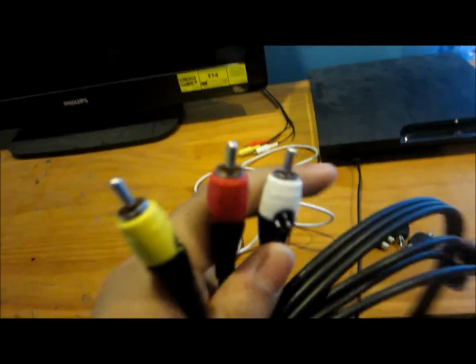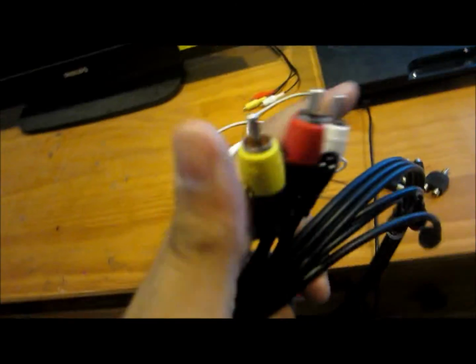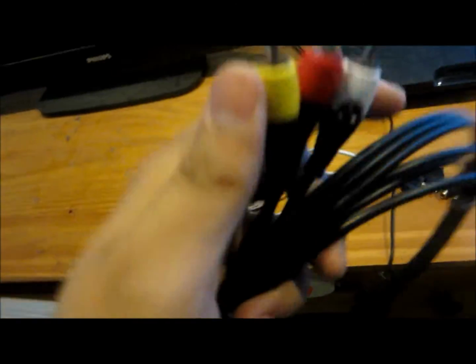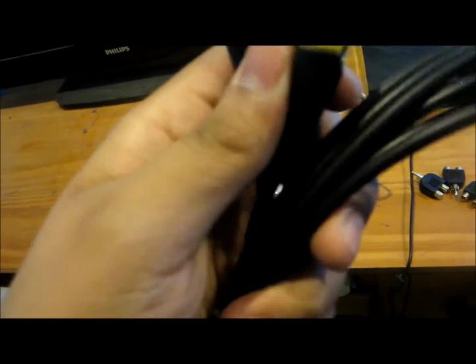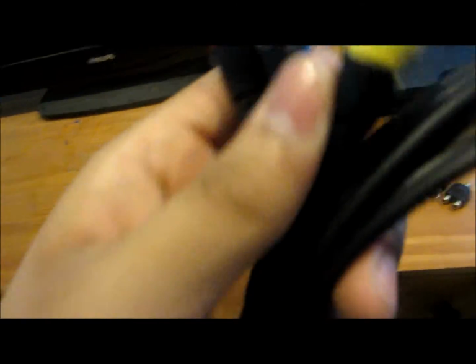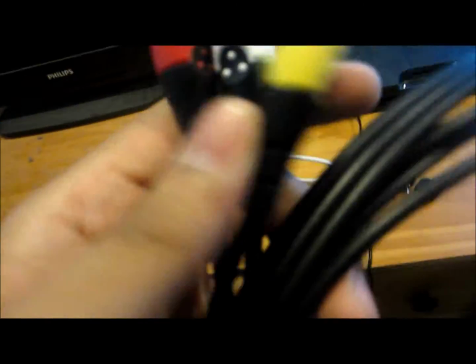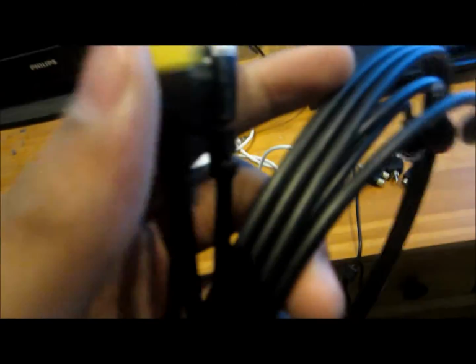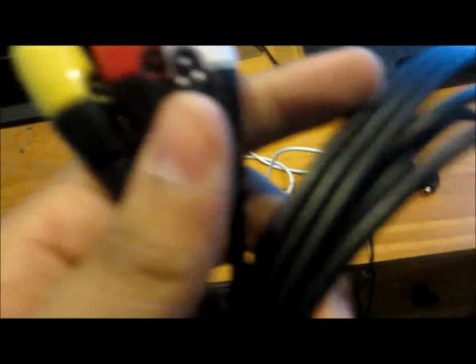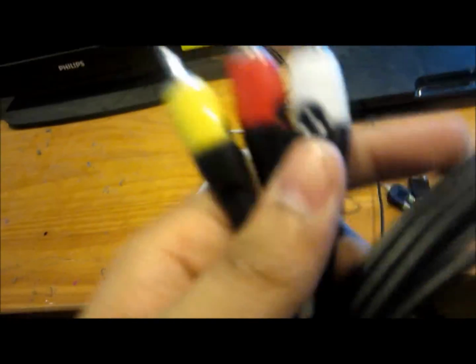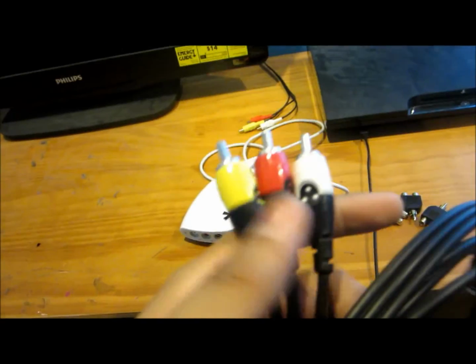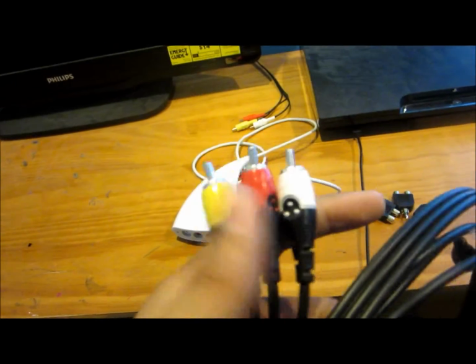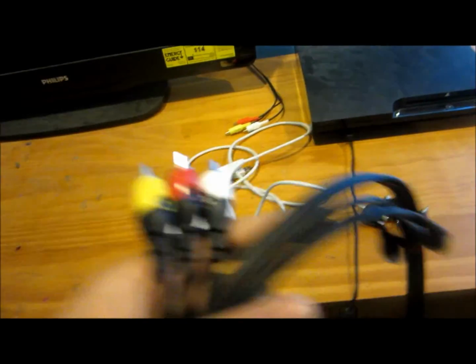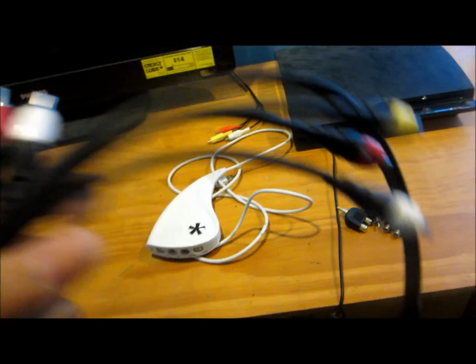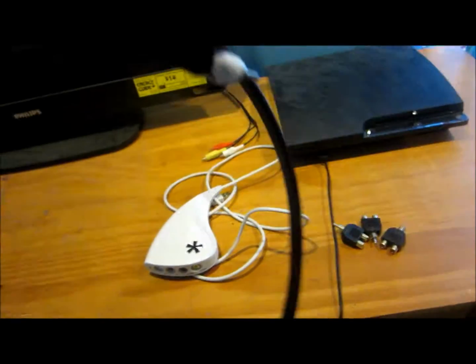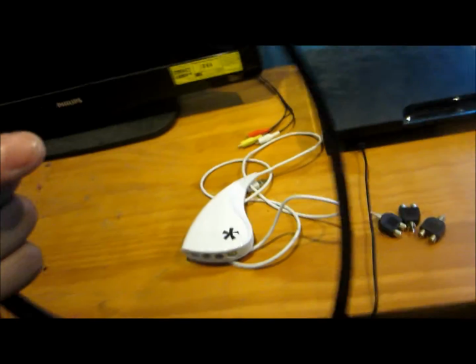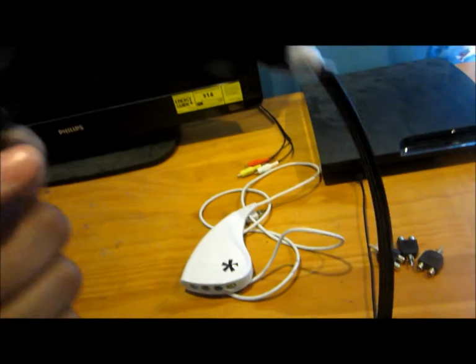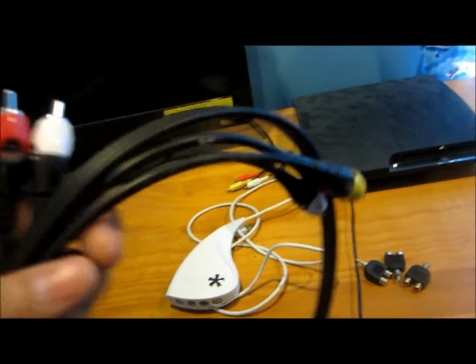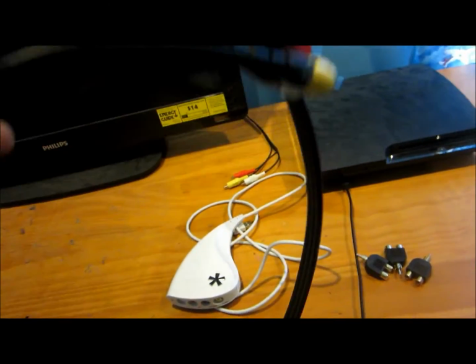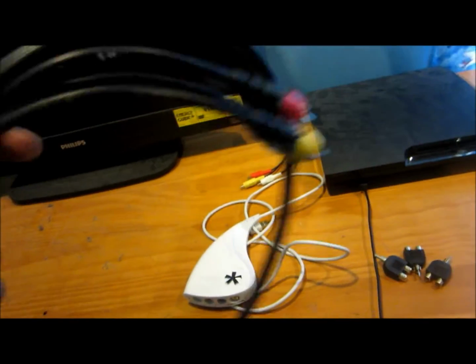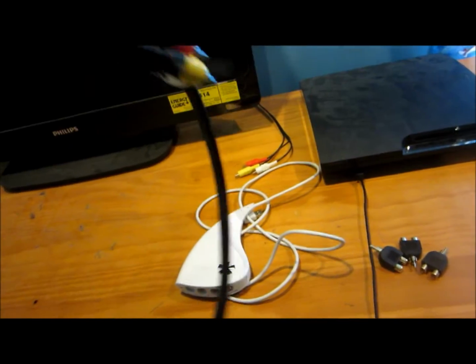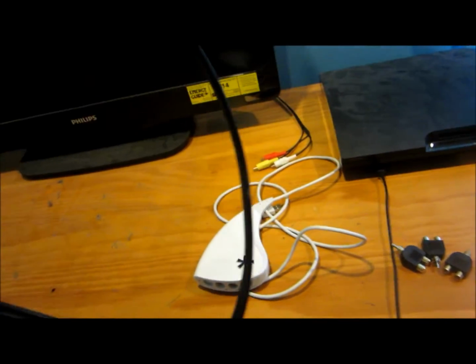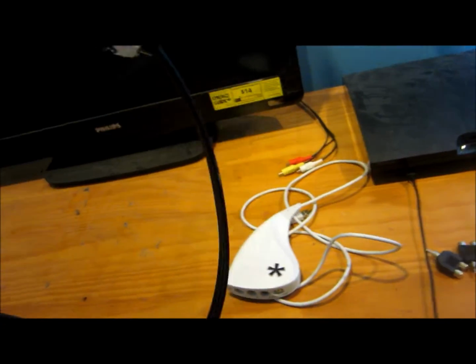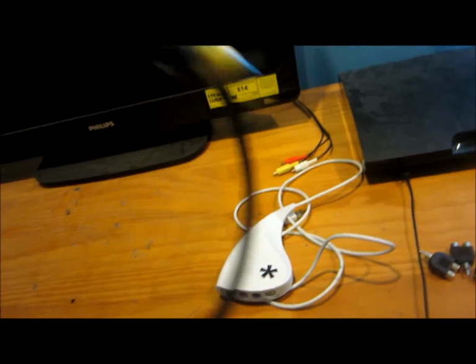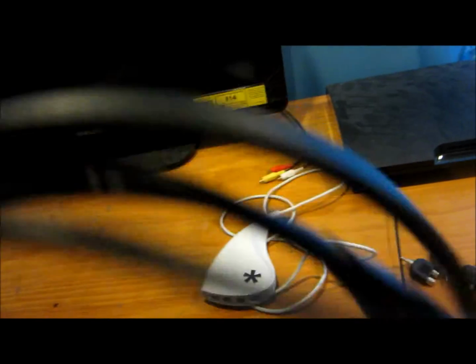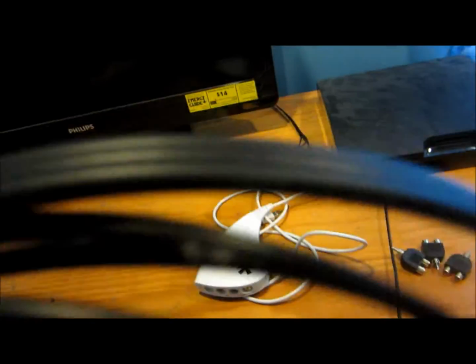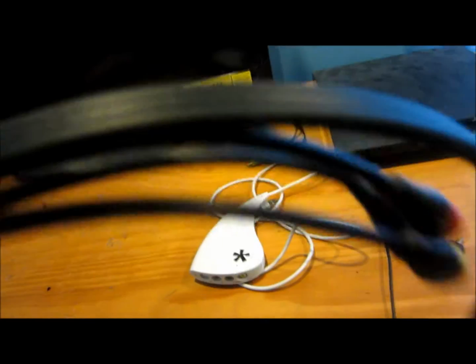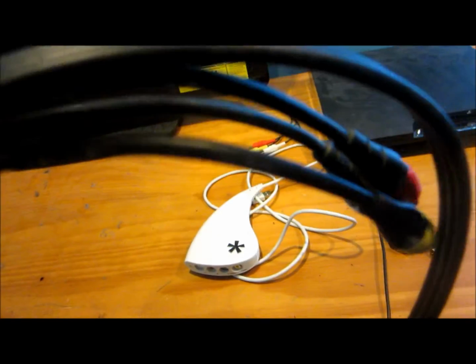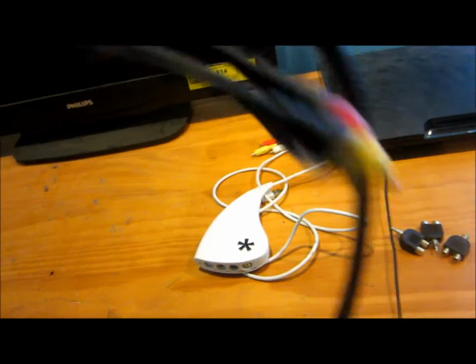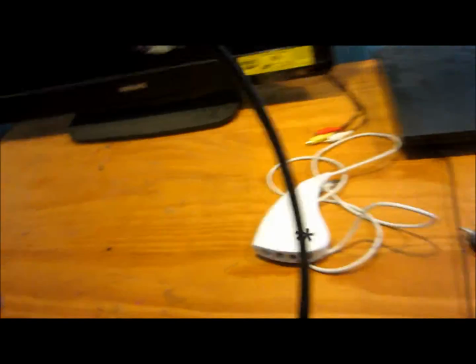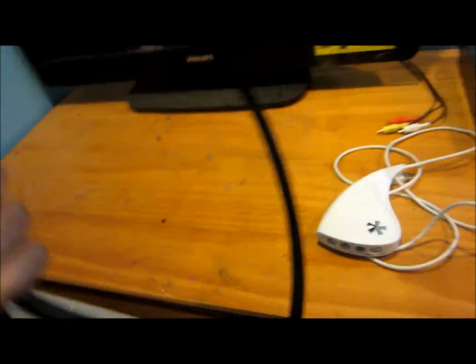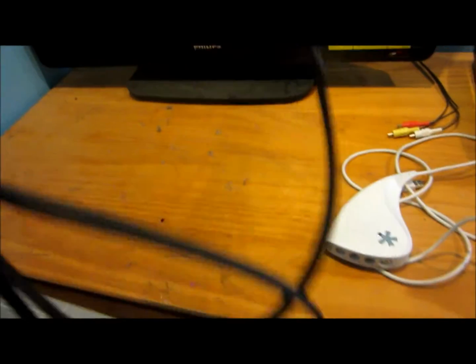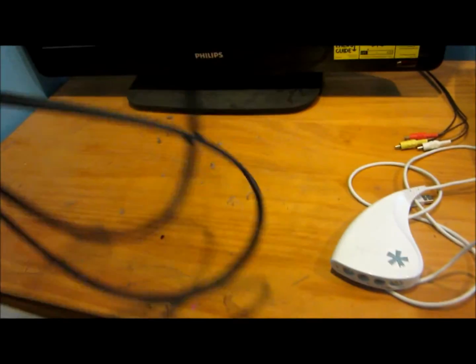The next thing you'll need is dual-ended RCA cables. The length doesn't matter too much — it kind of does and kind of doesn't.